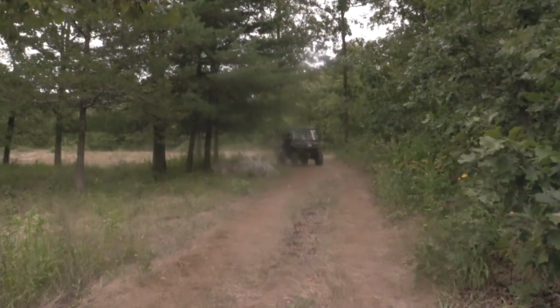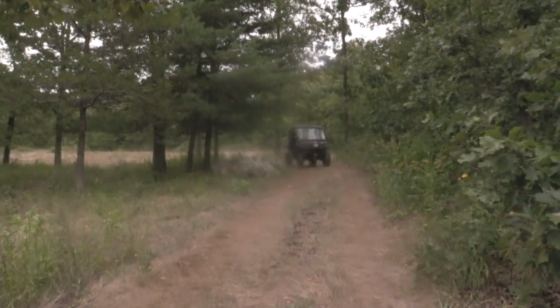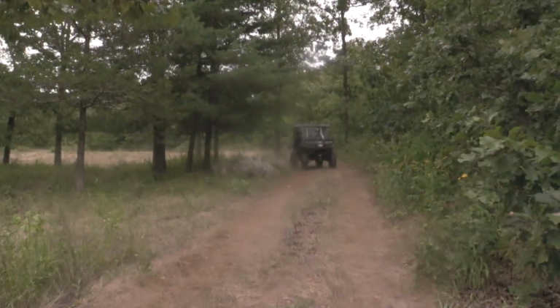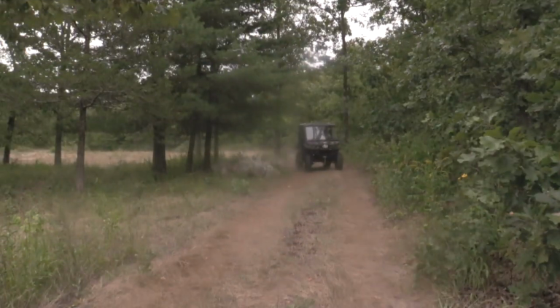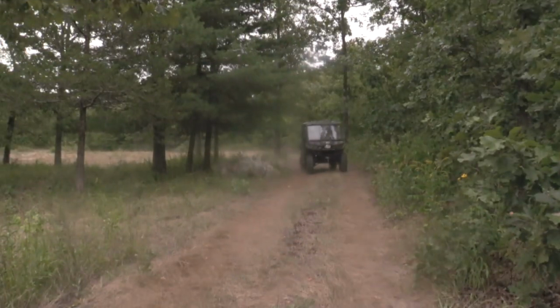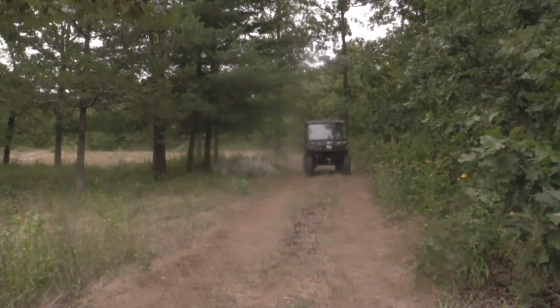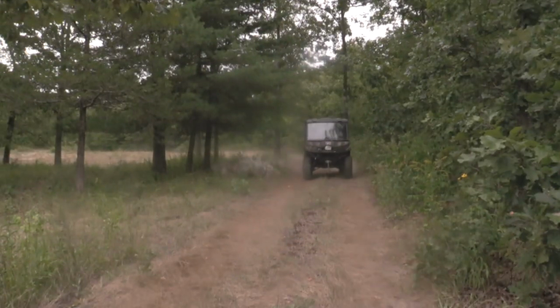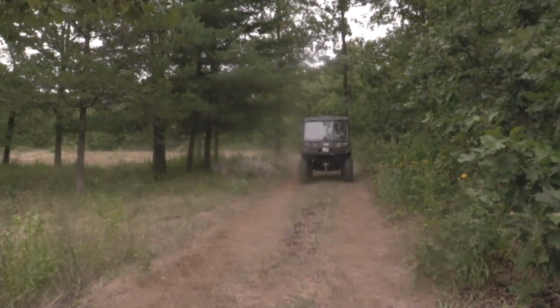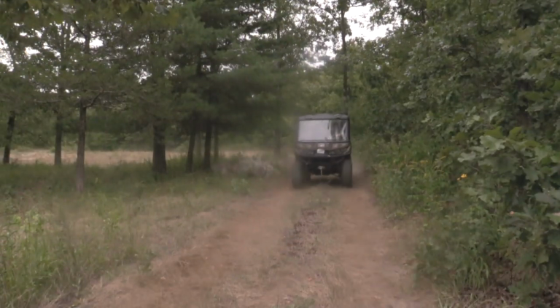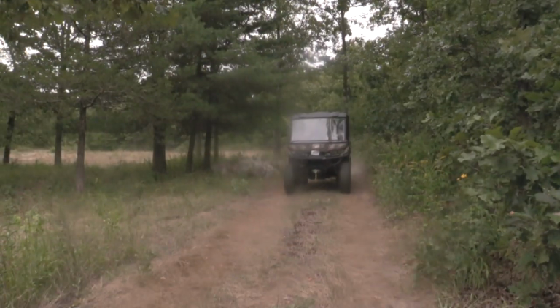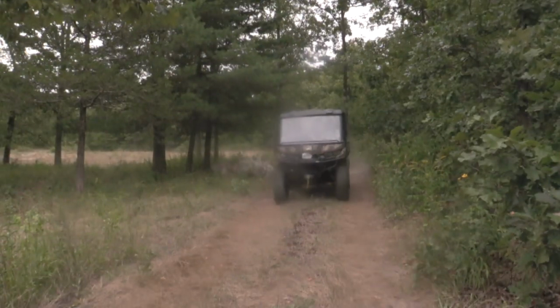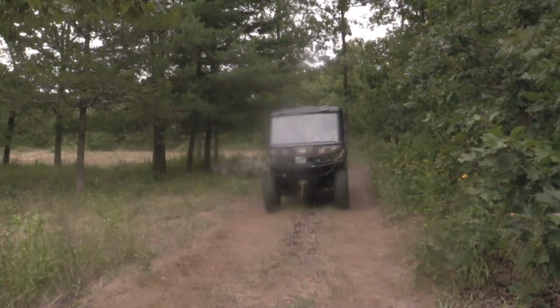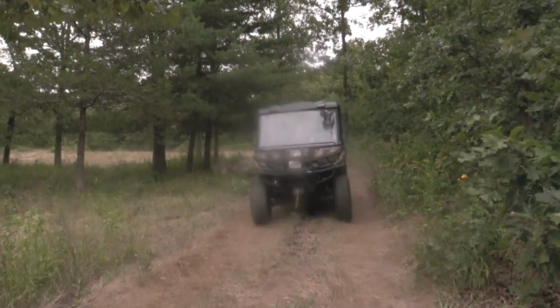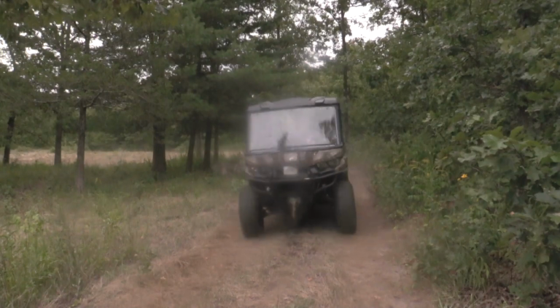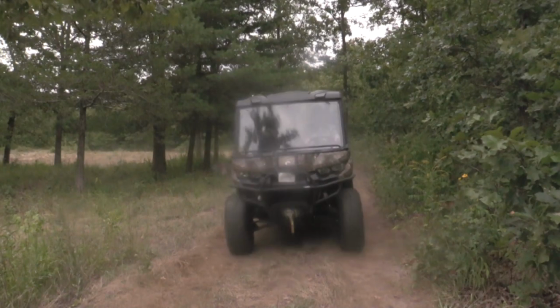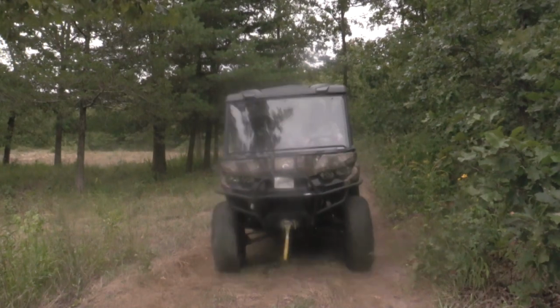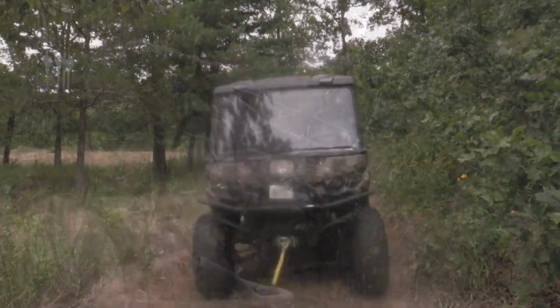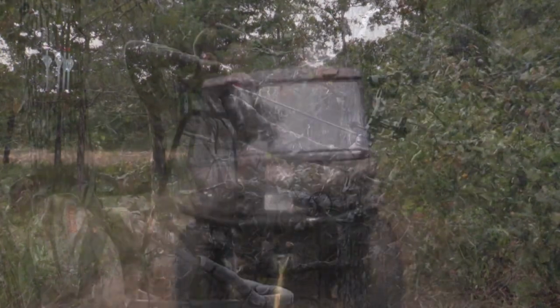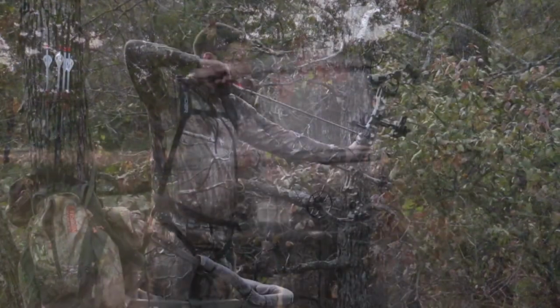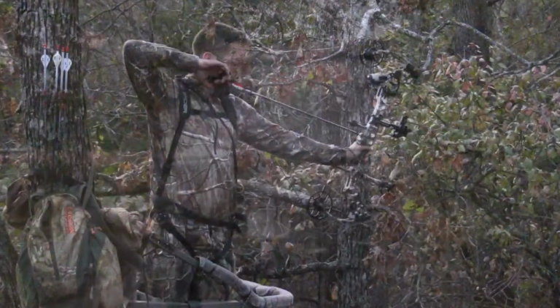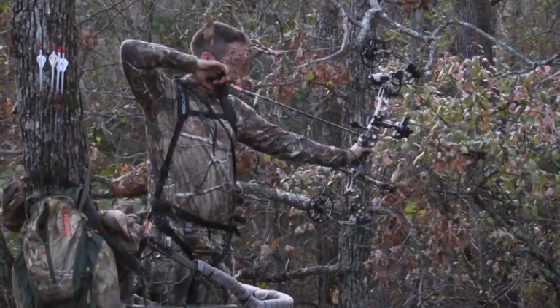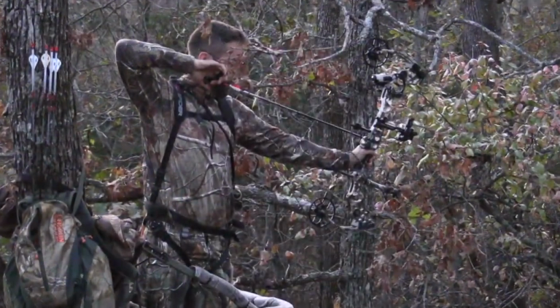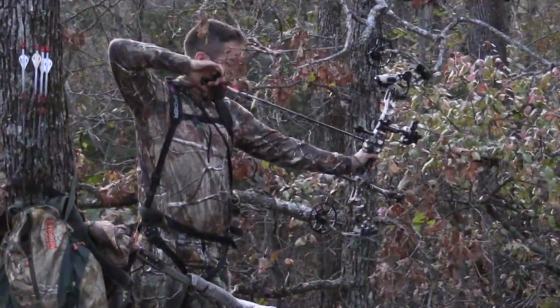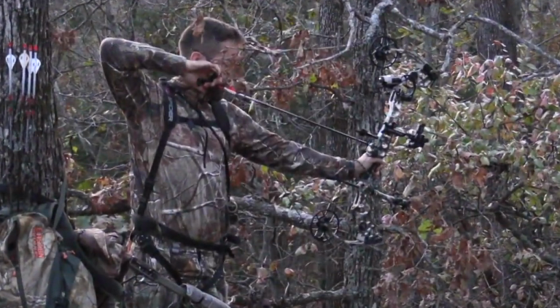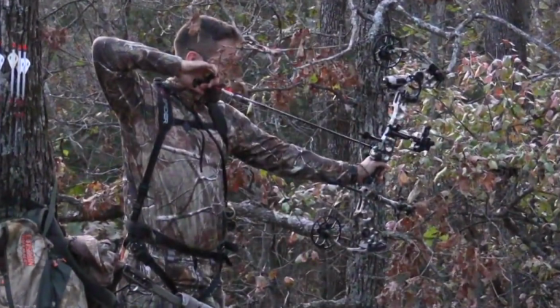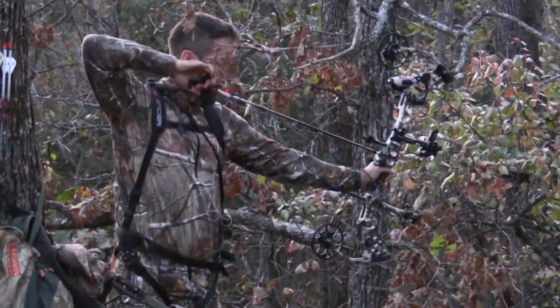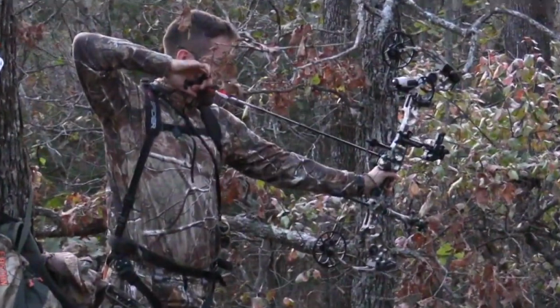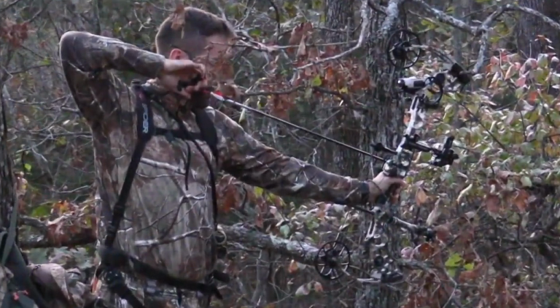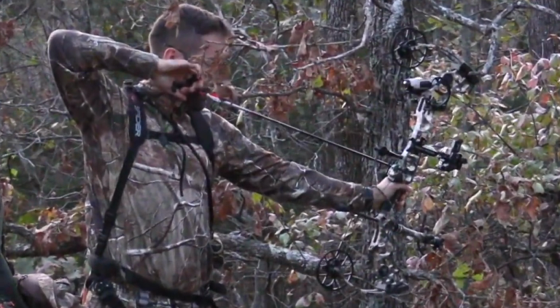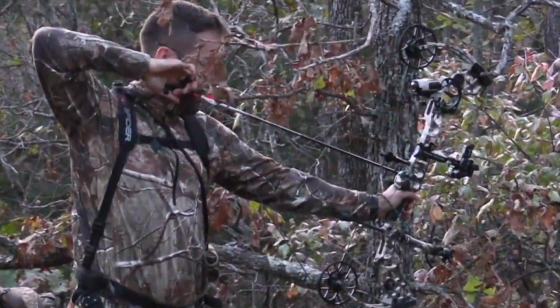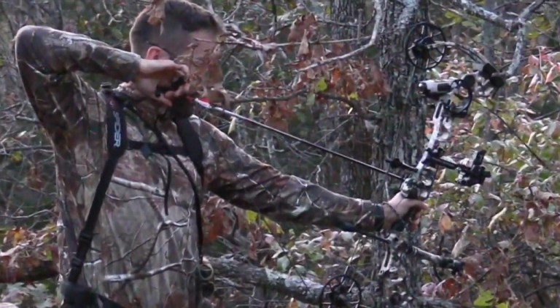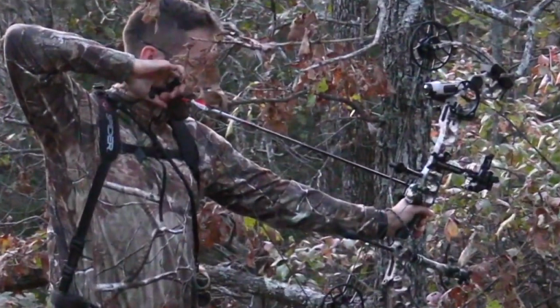Running late? The Can-Am Defender XT will get you there in record time to make the shot.